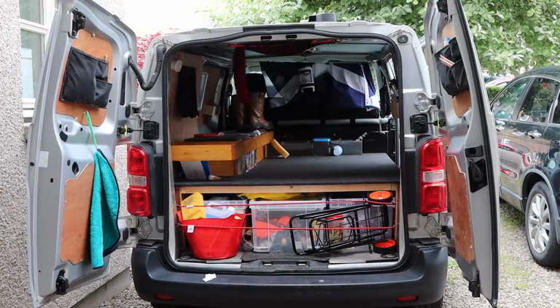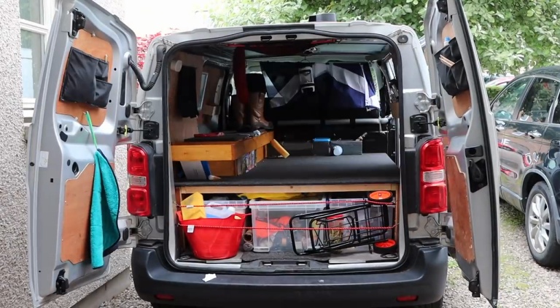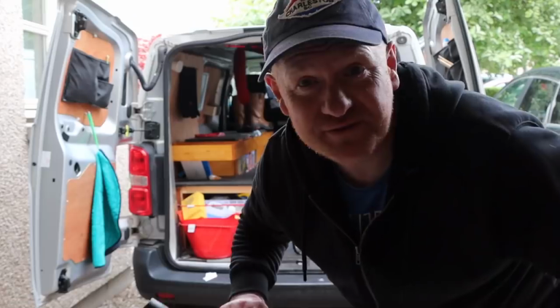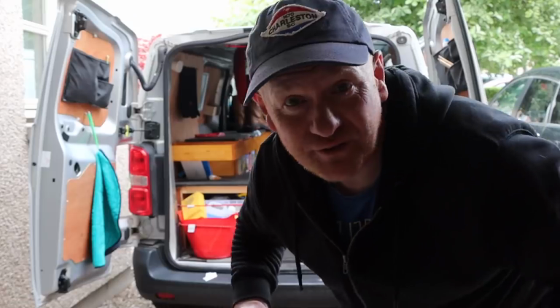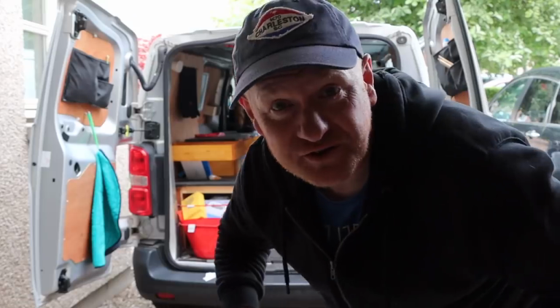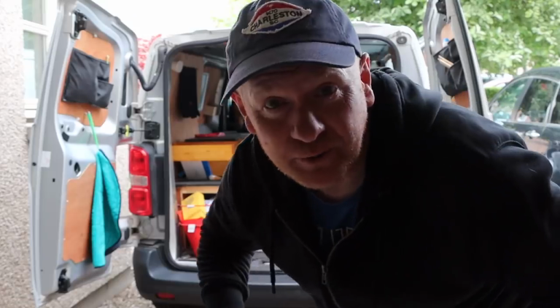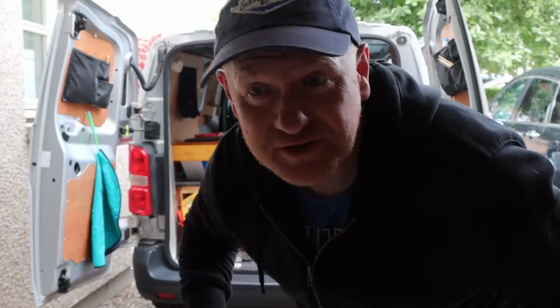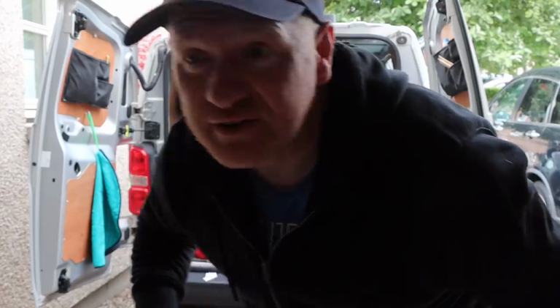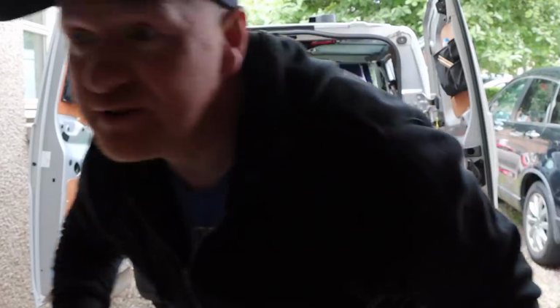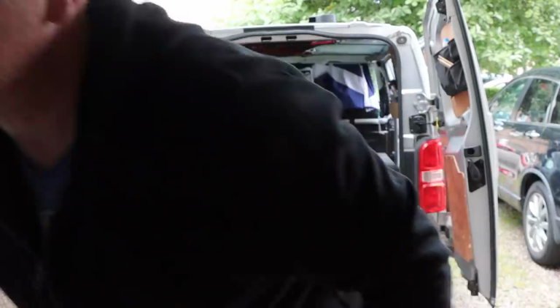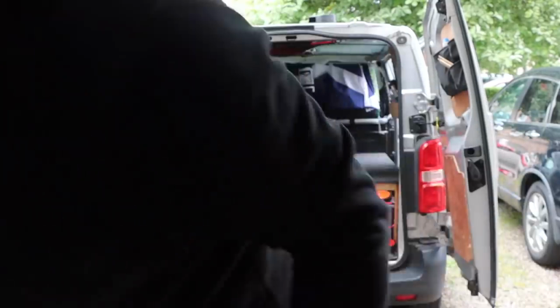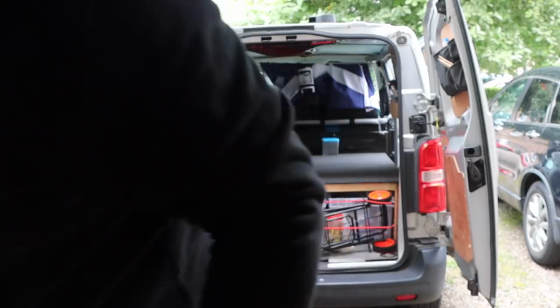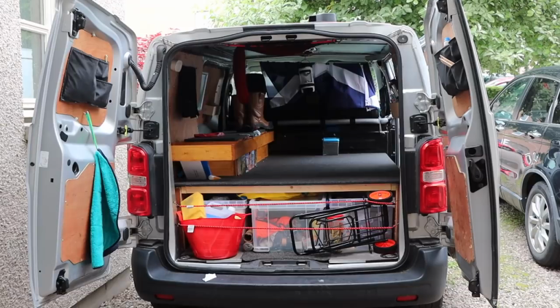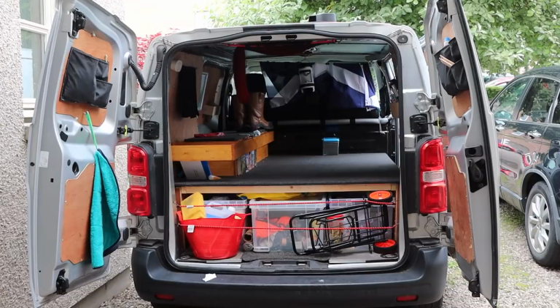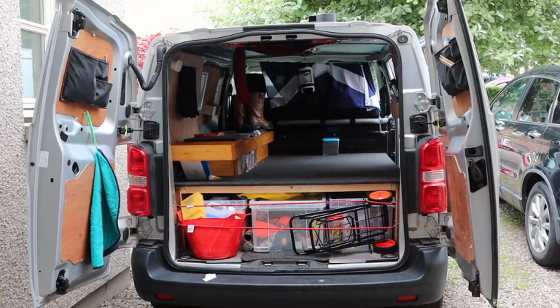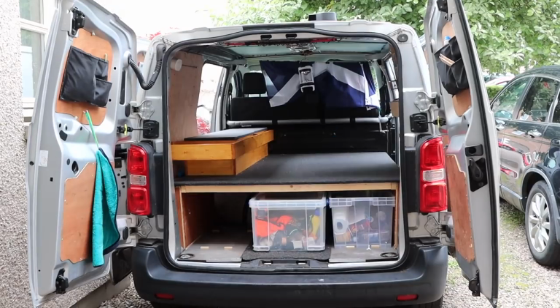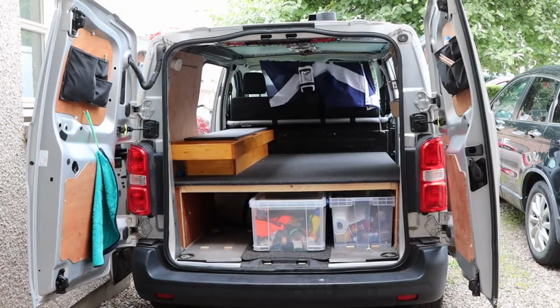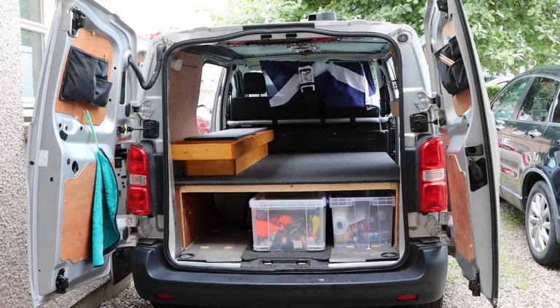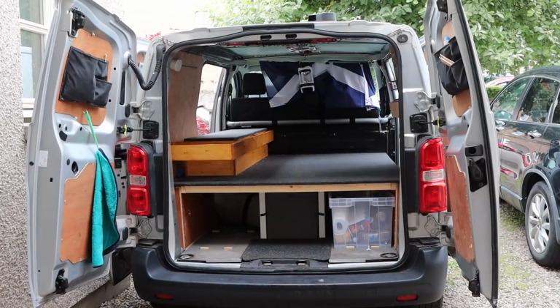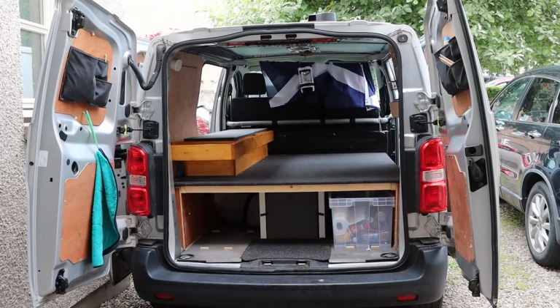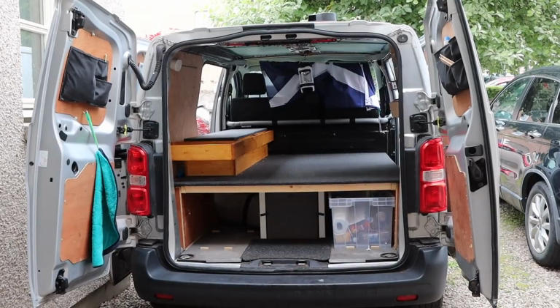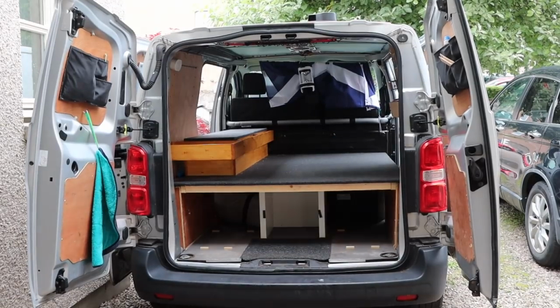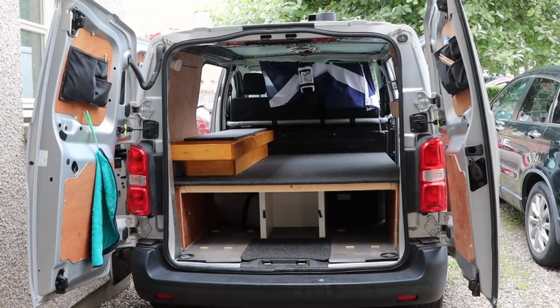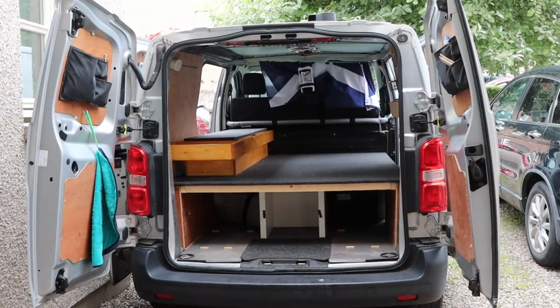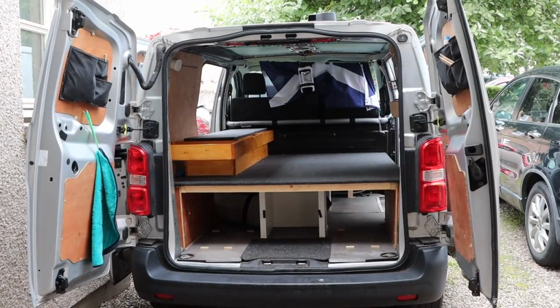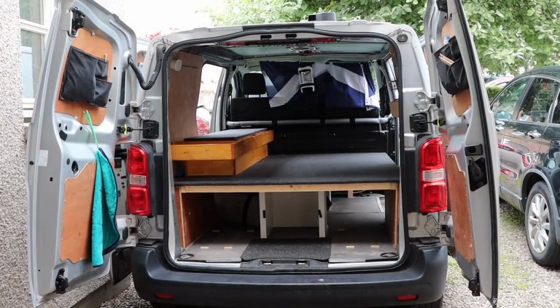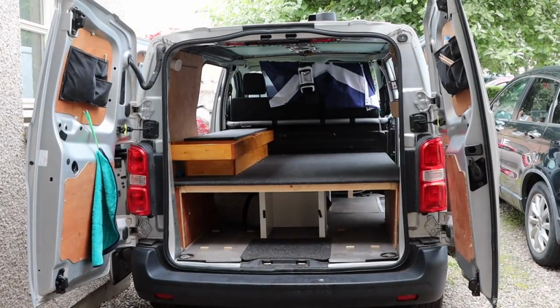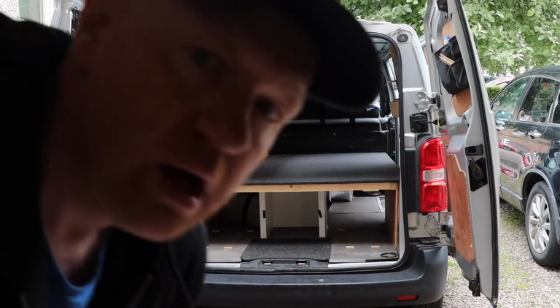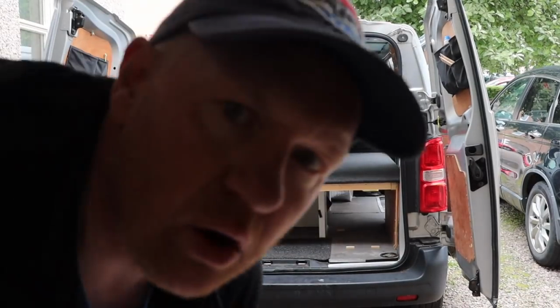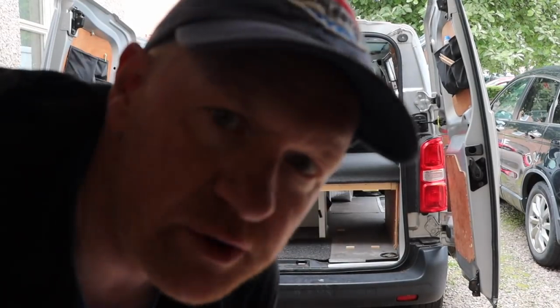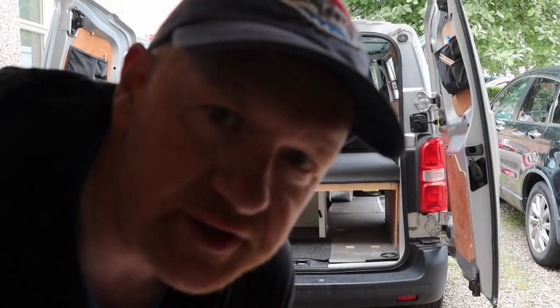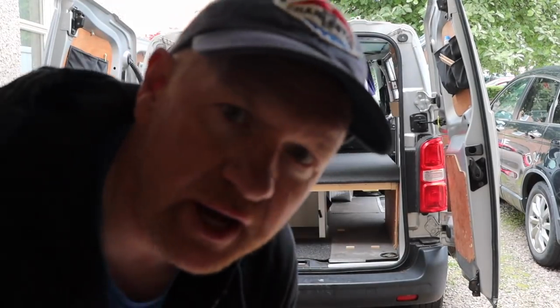There's far too much stuff in that van. Almost done.